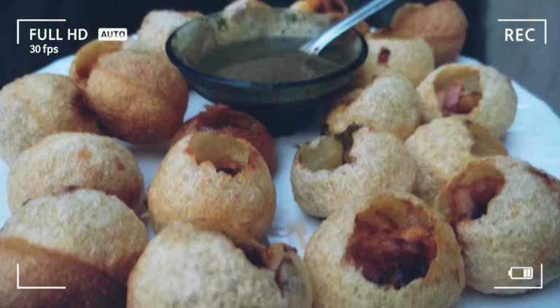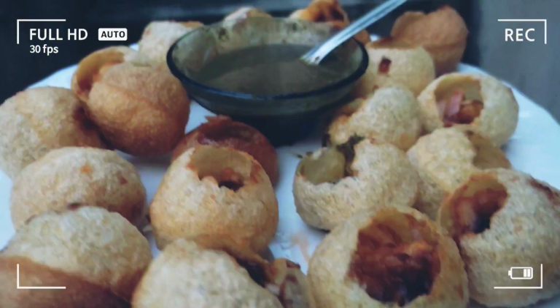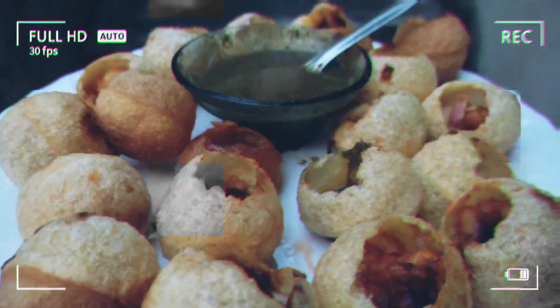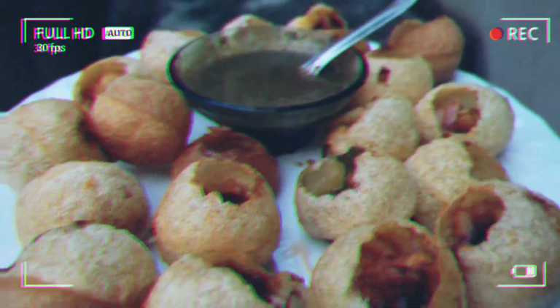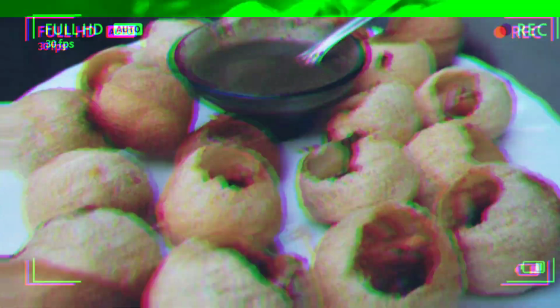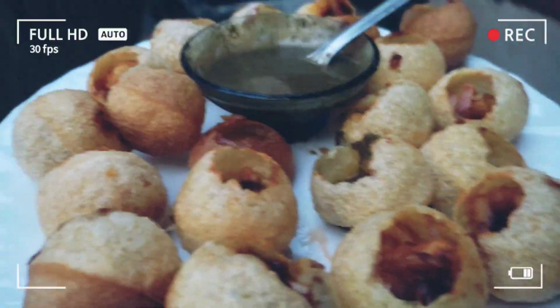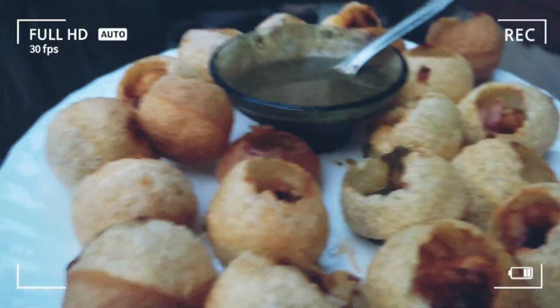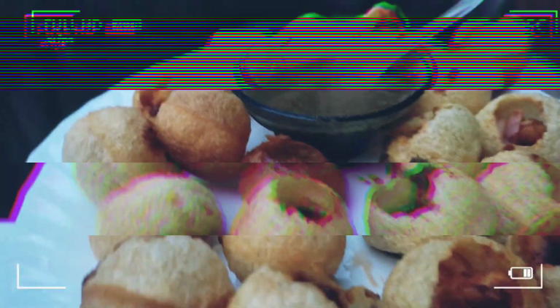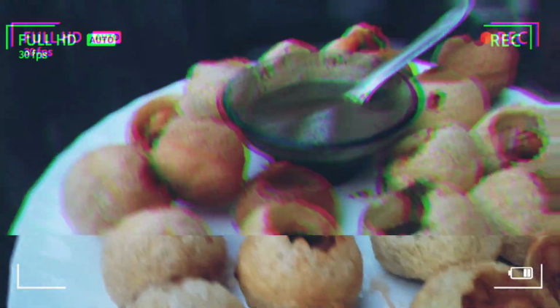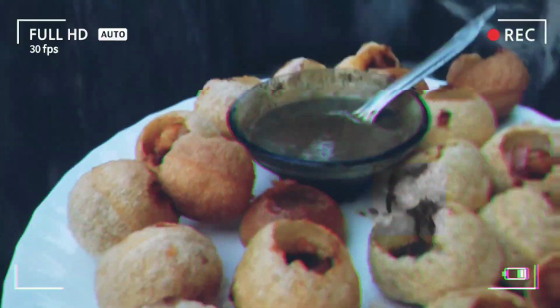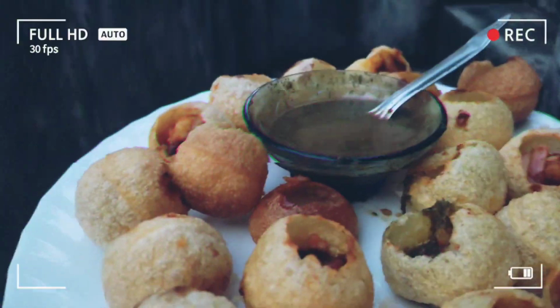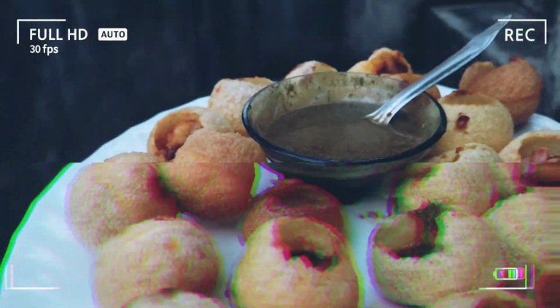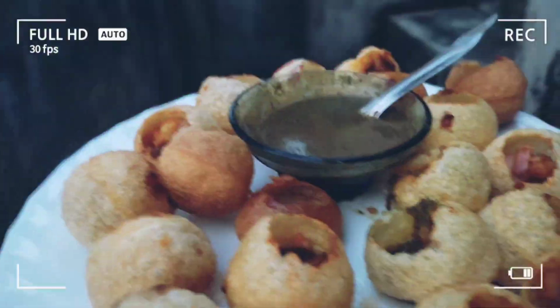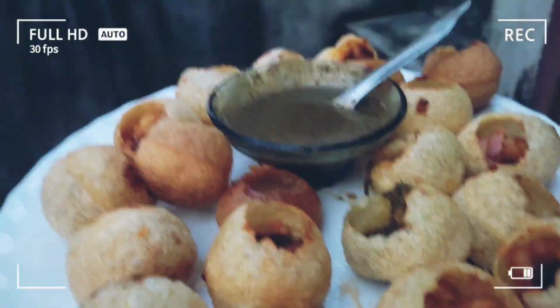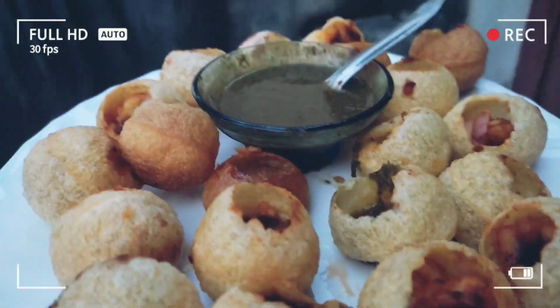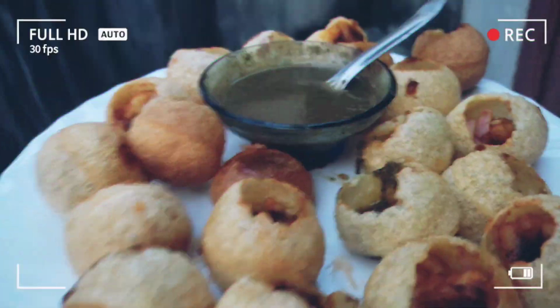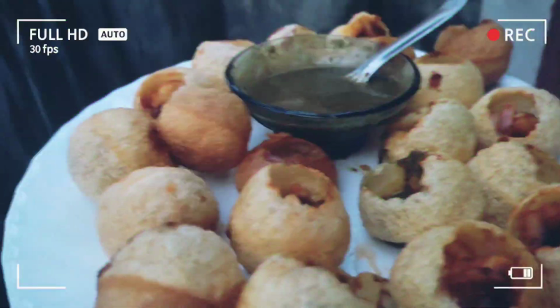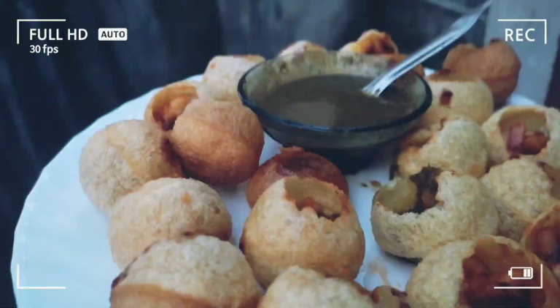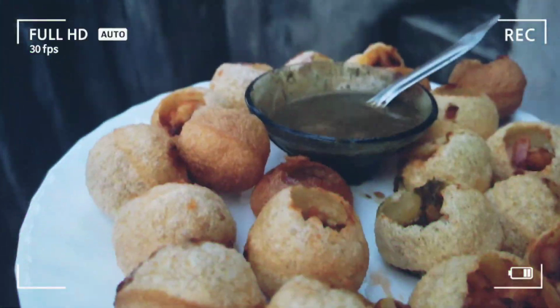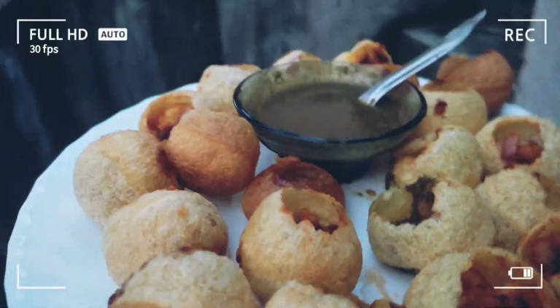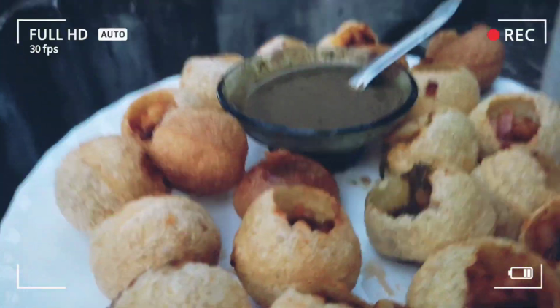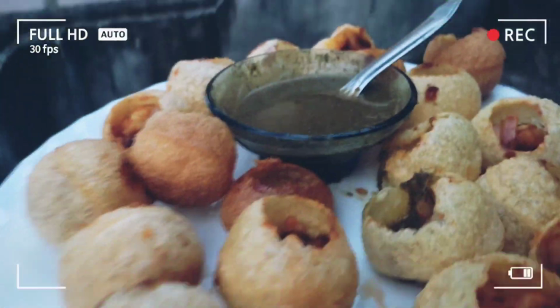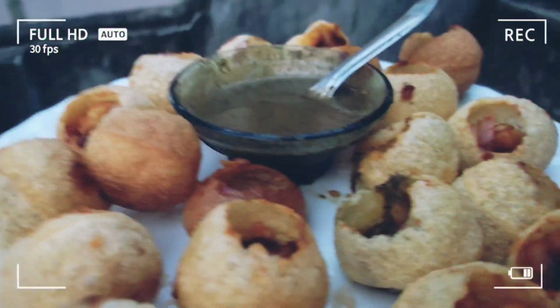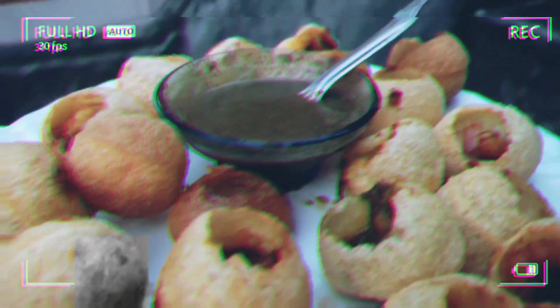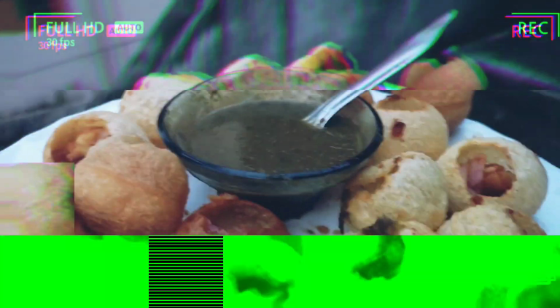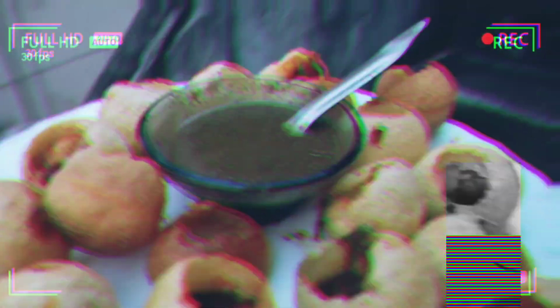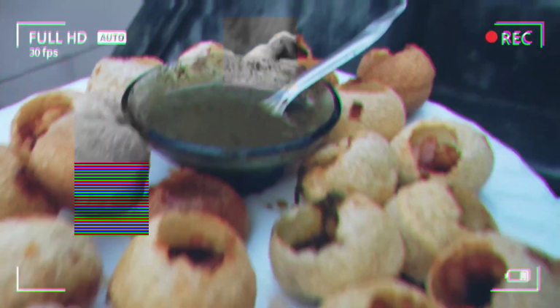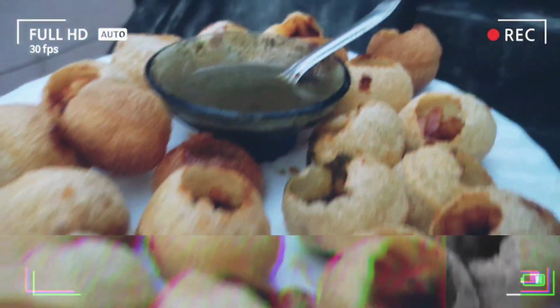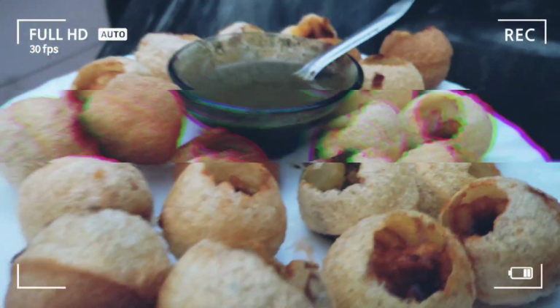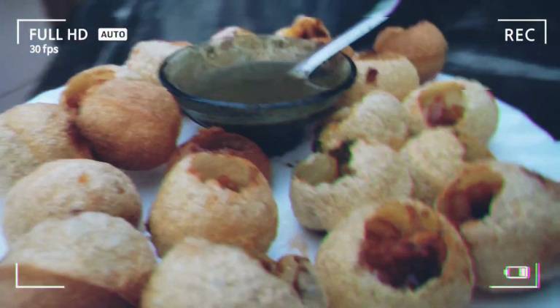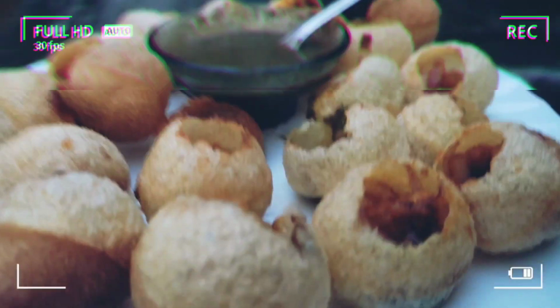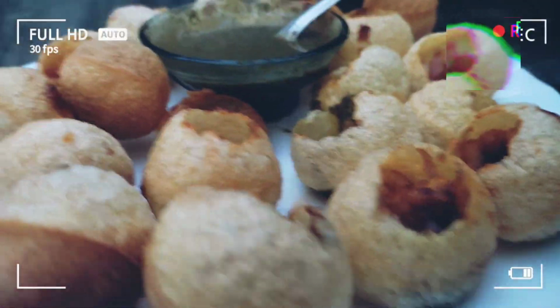Hello friends, I am going to show you the thumbnail of PaniPuri.